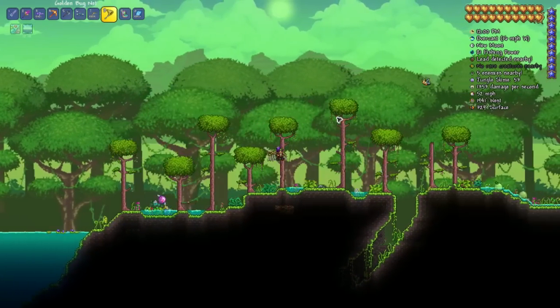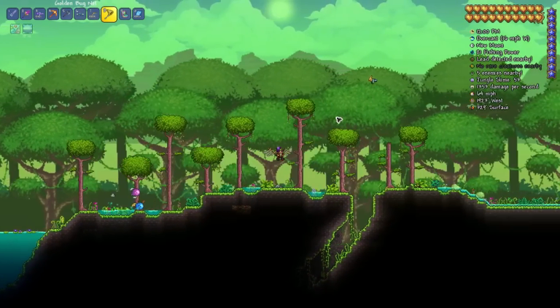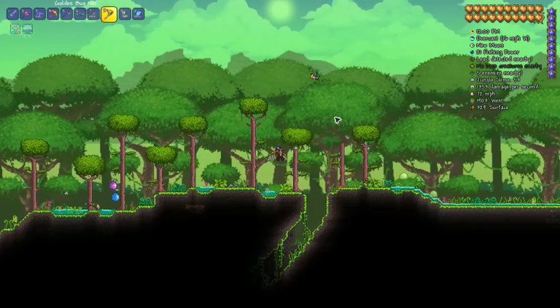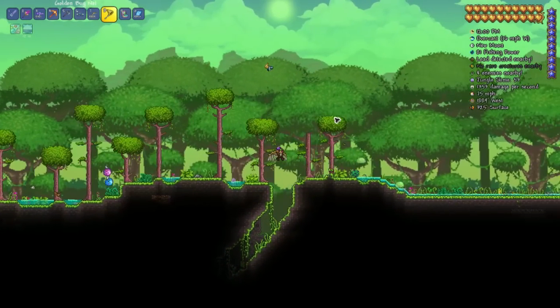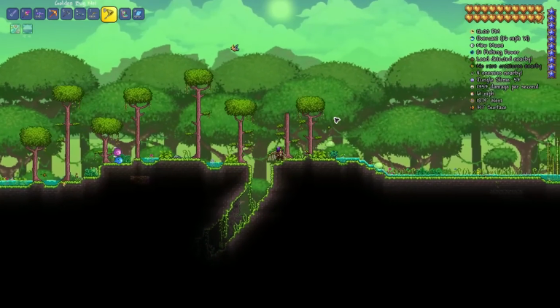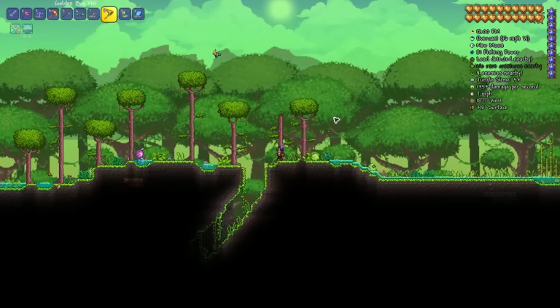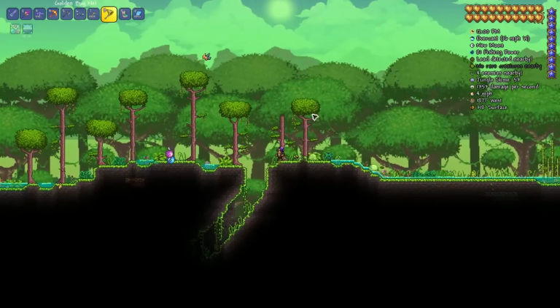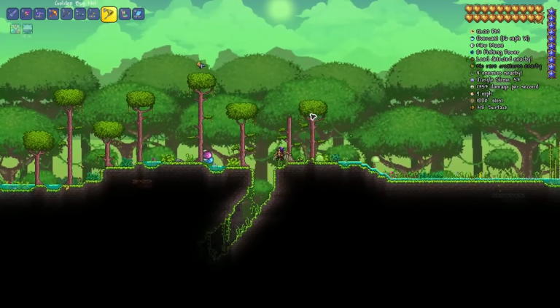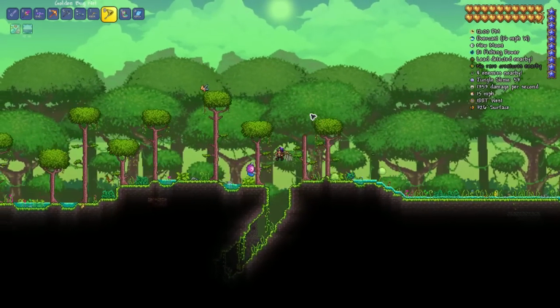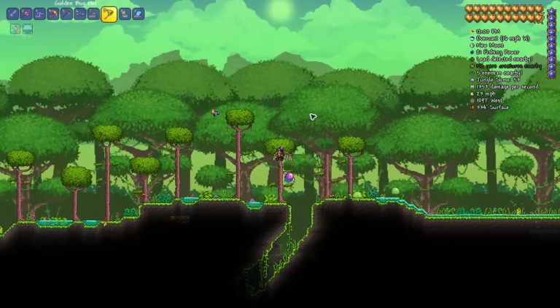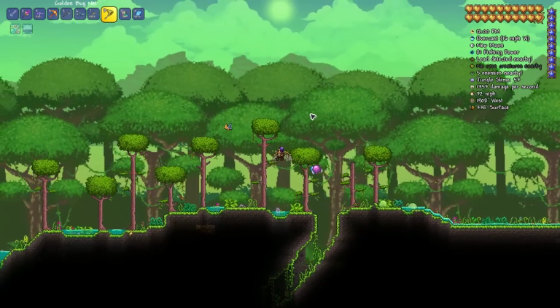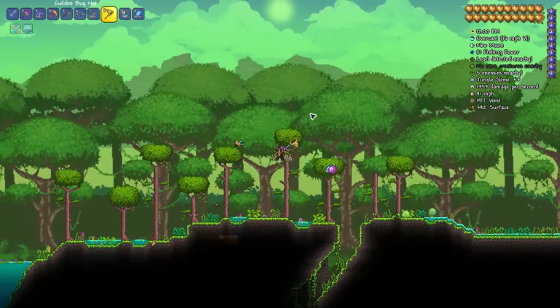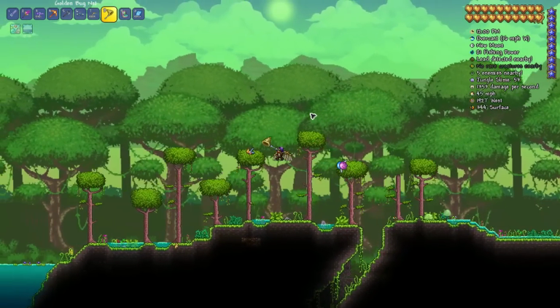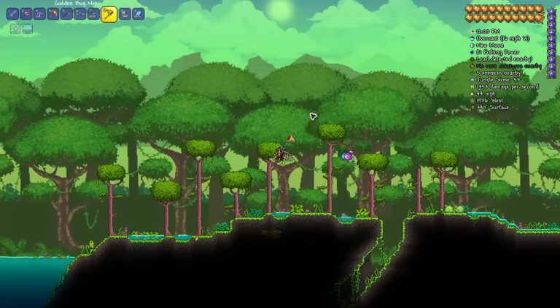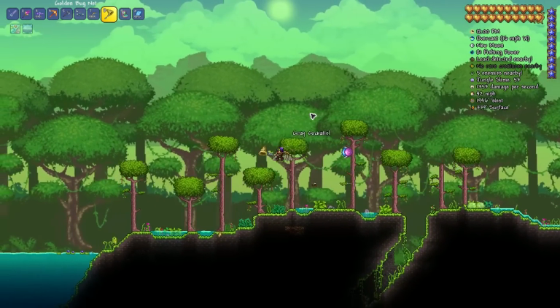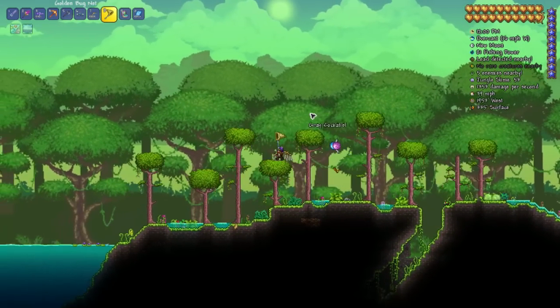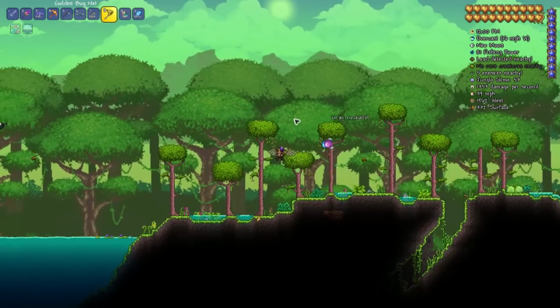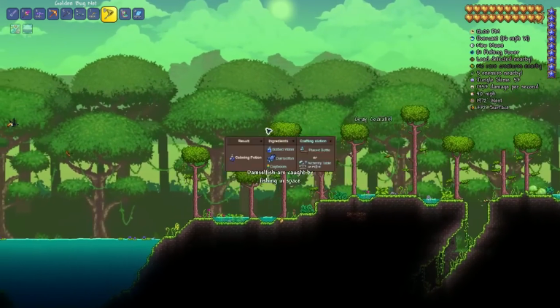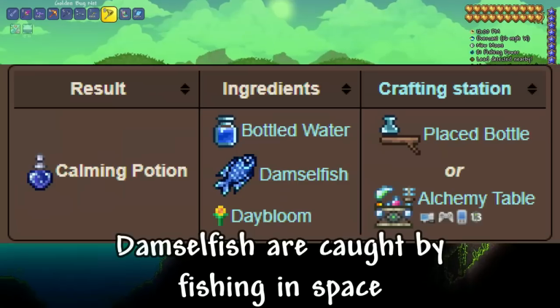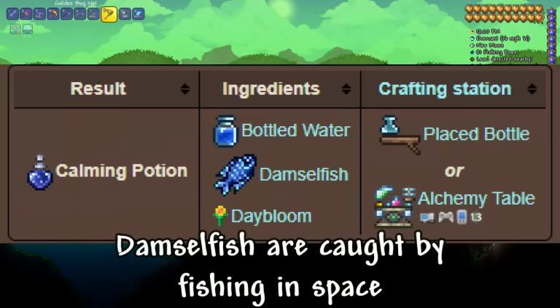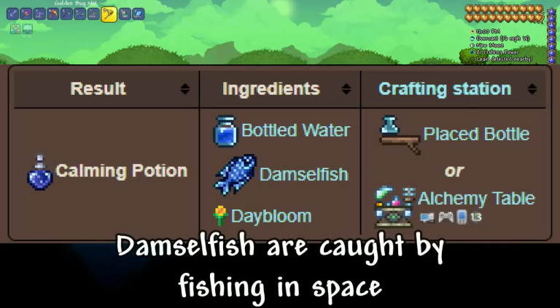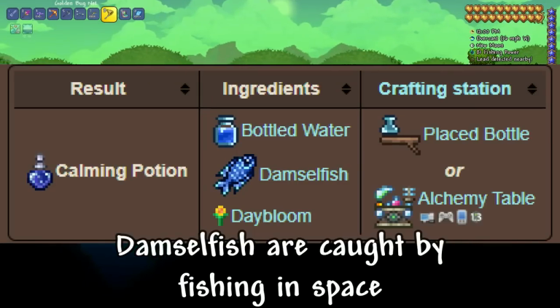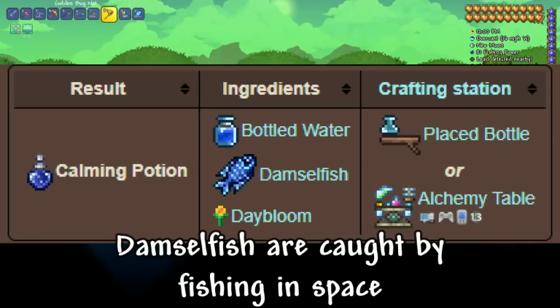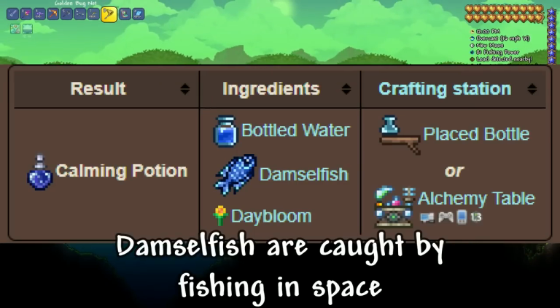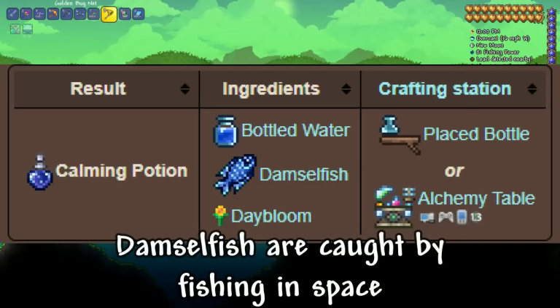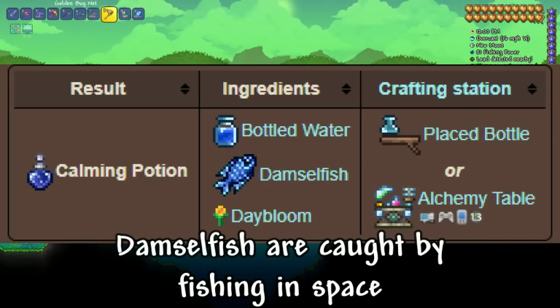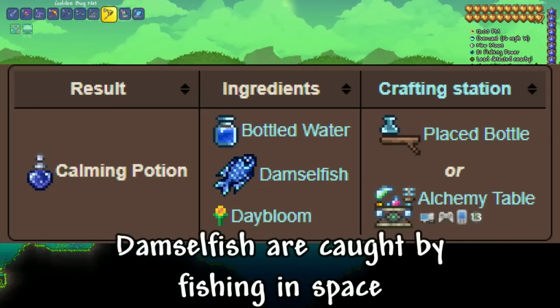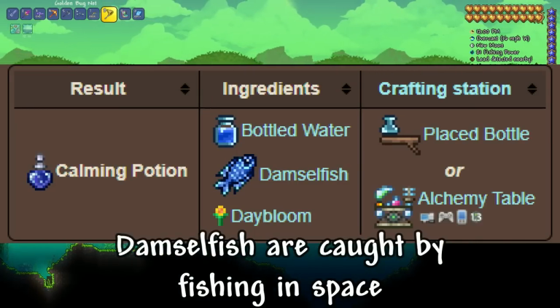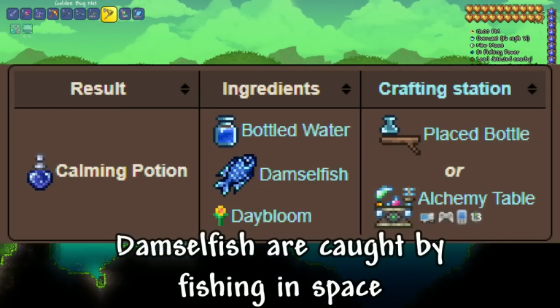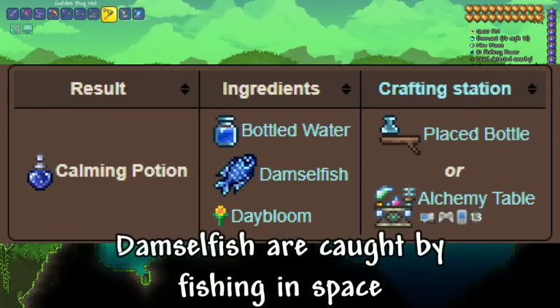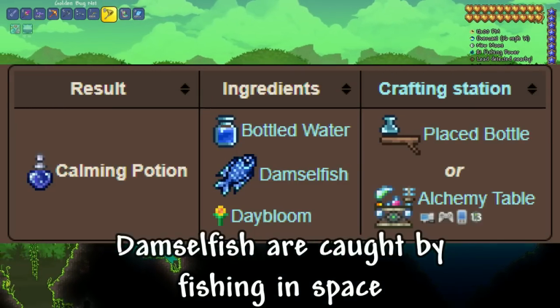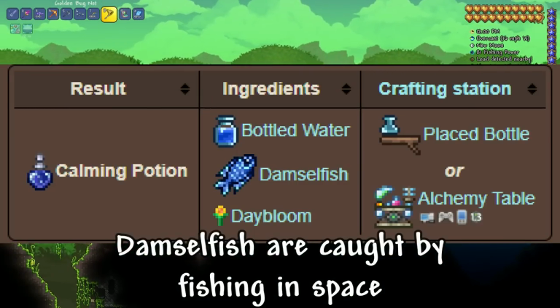If you're having trouble catching these critters, try using a calming potion, which reduces enemy spawn rate.